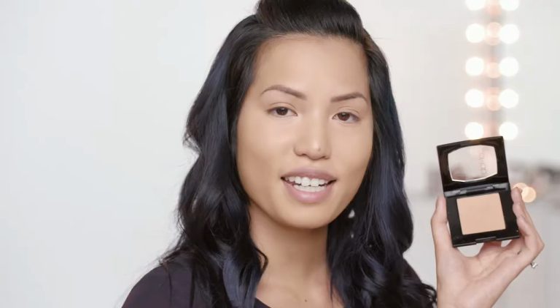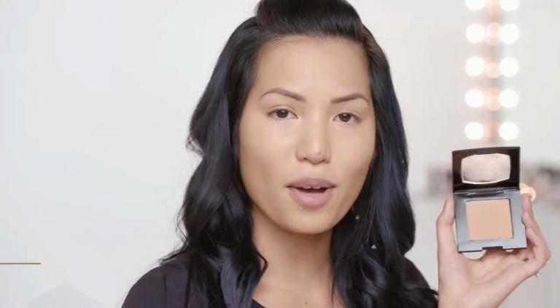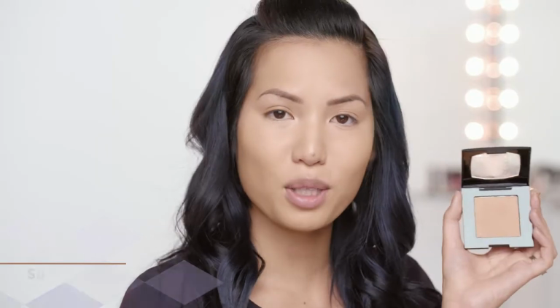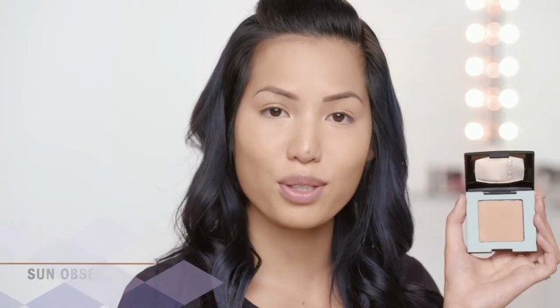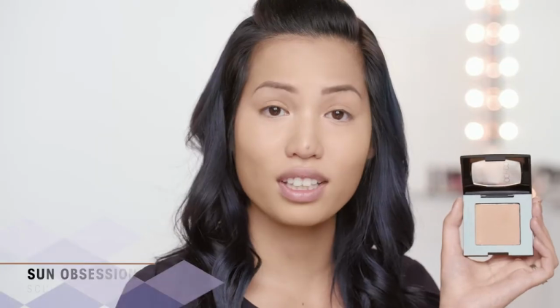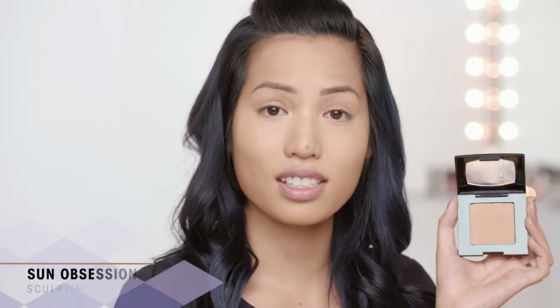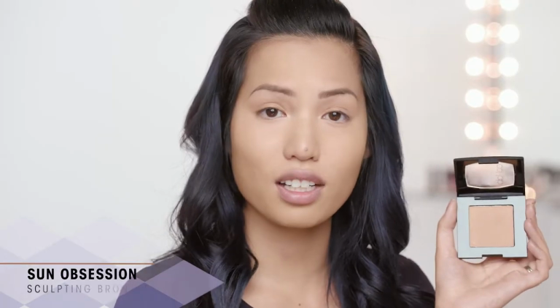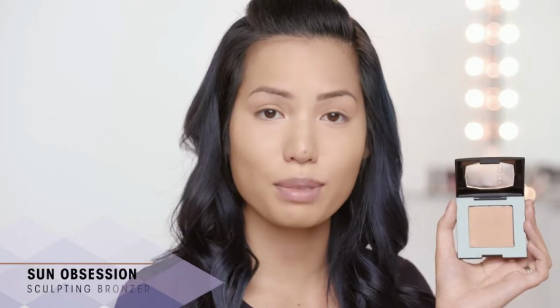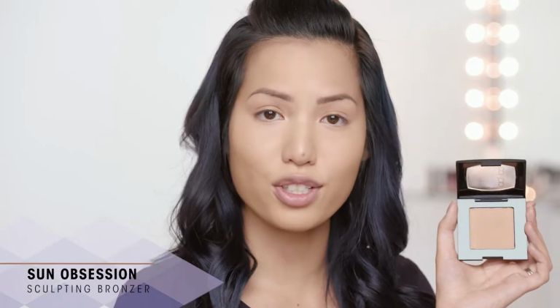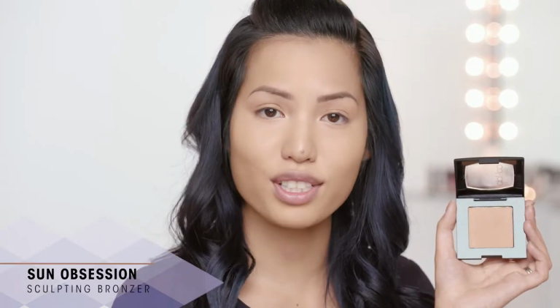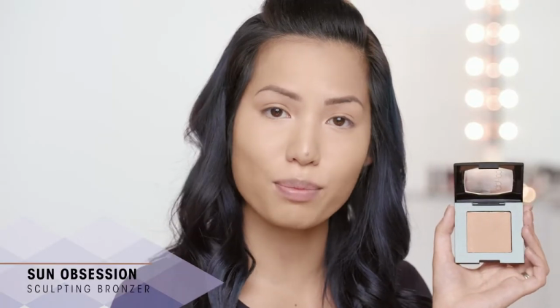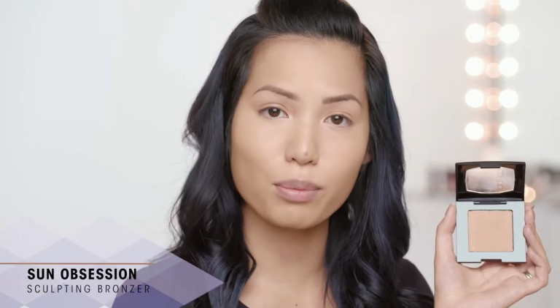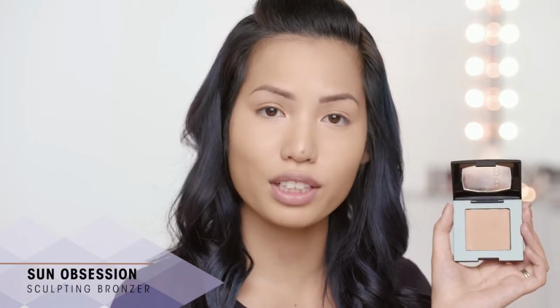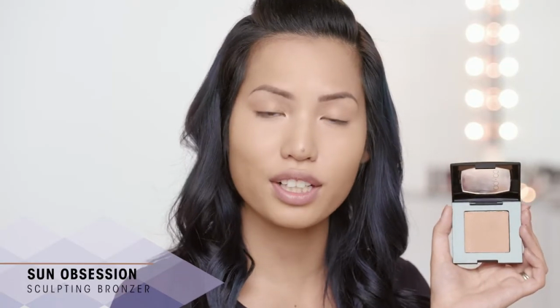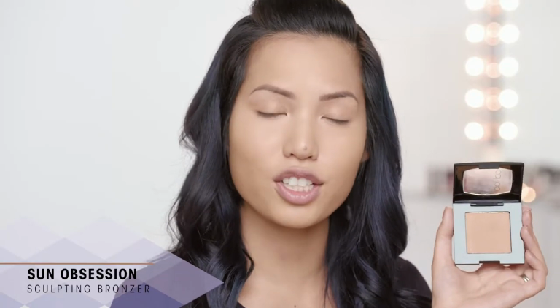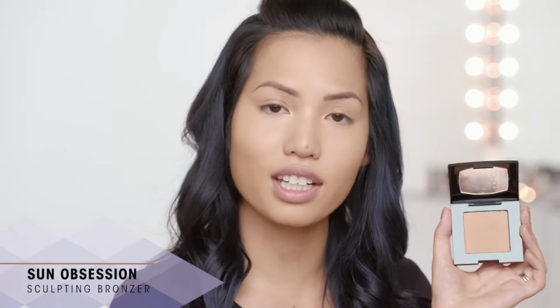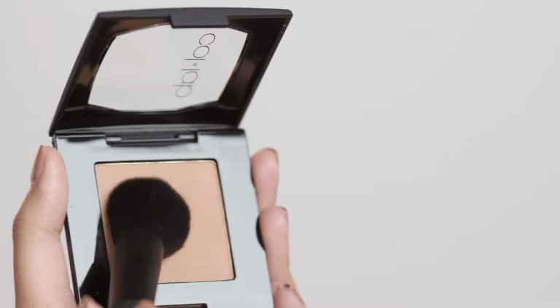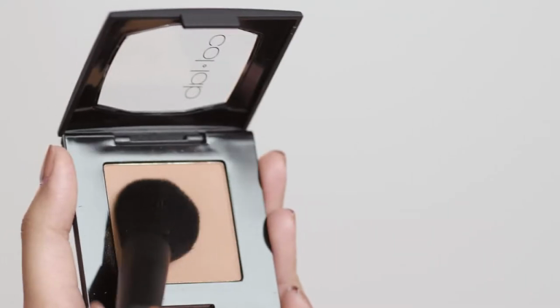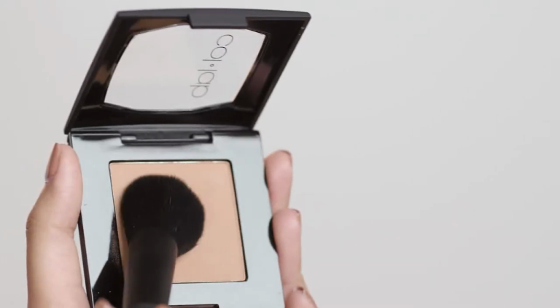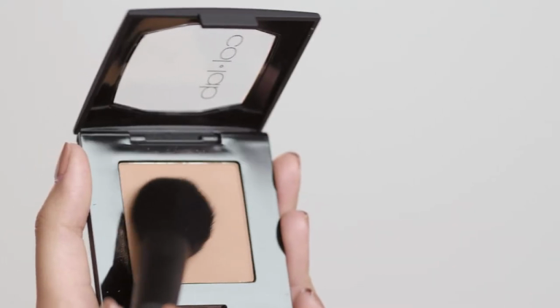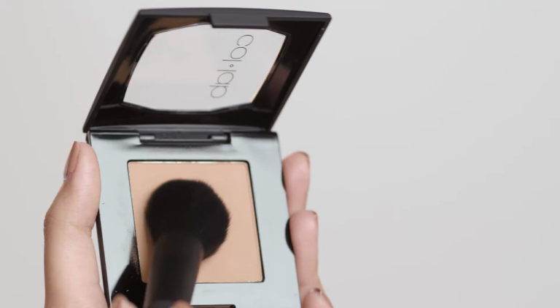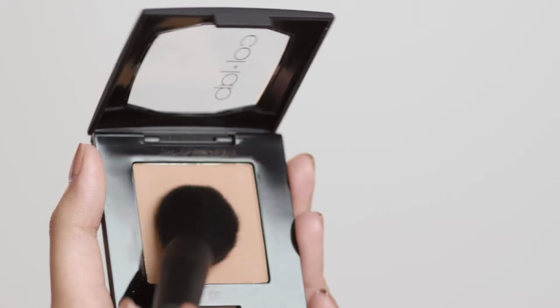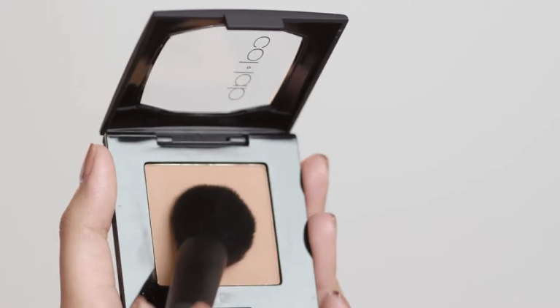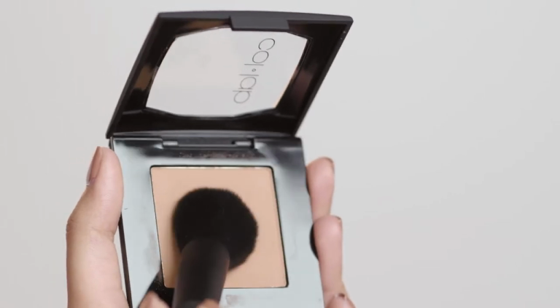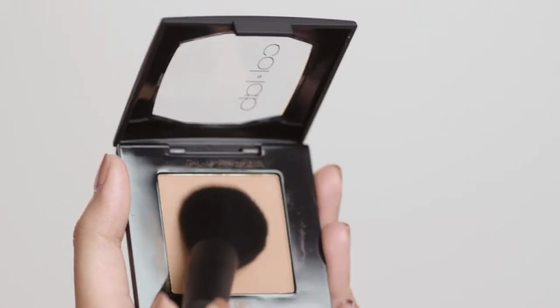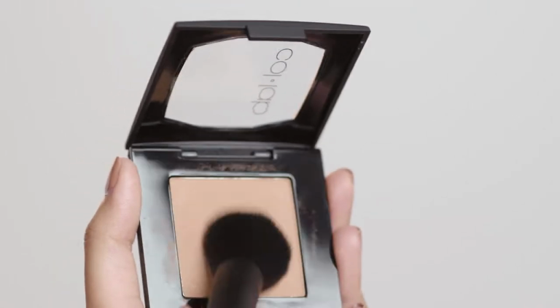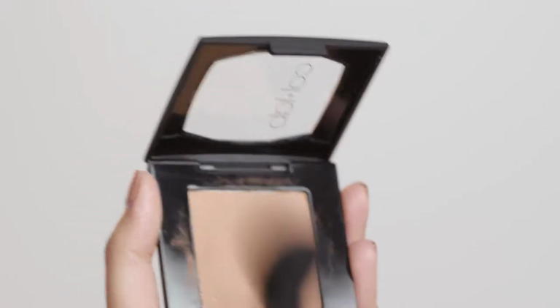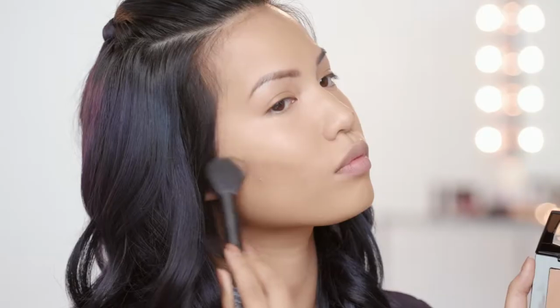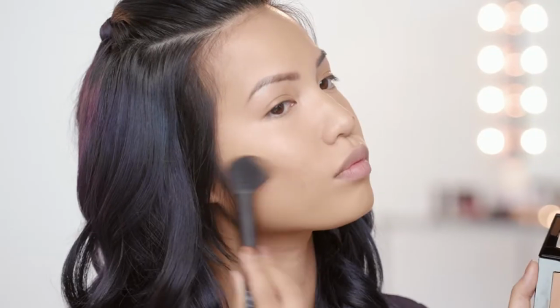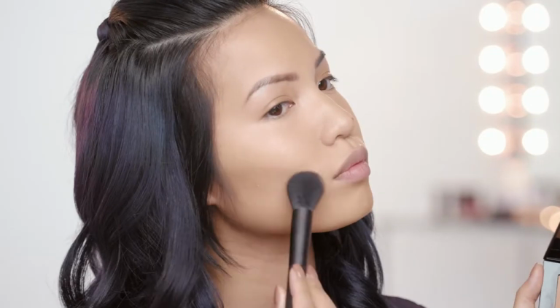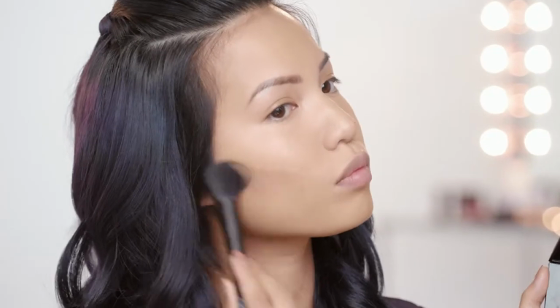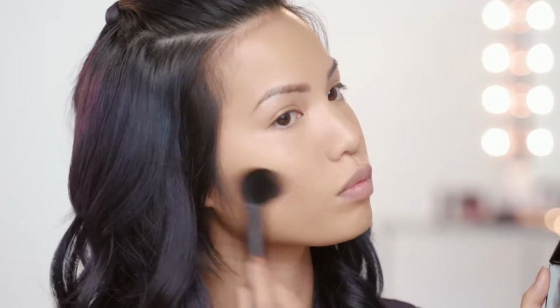Now I'm going to be using the Sun Obsession Sculpting Bronzer in the shade Intoxicating to give myself a little bit of a contour and a sun-kissed glow.